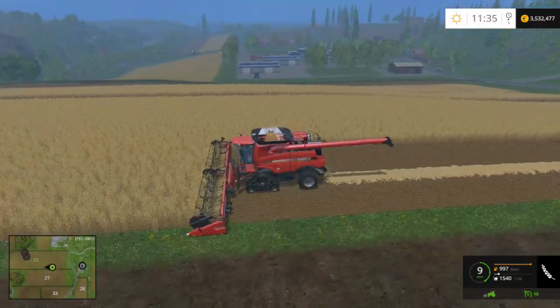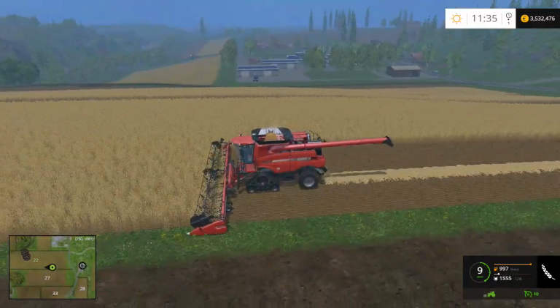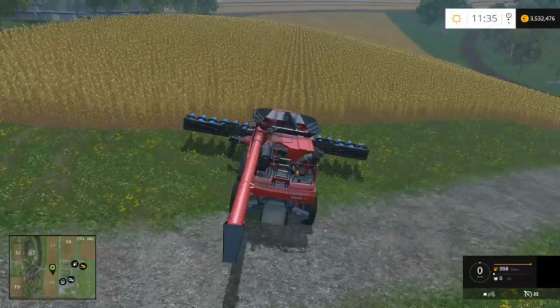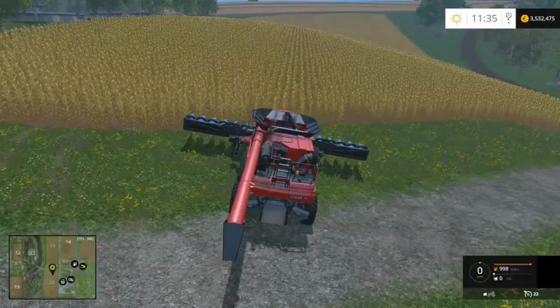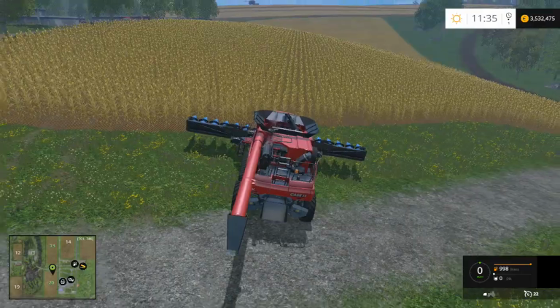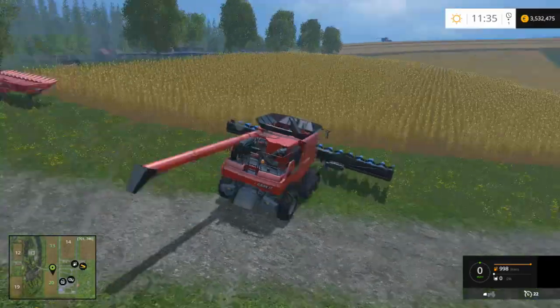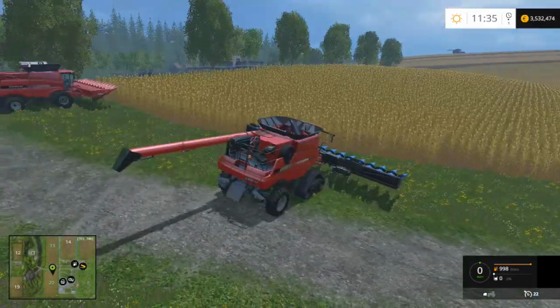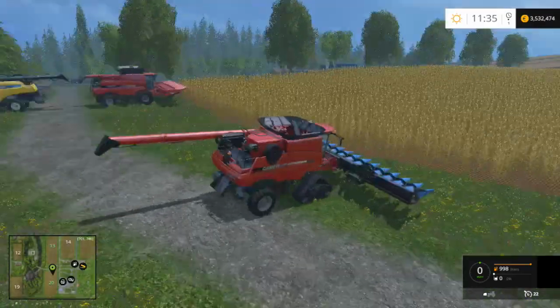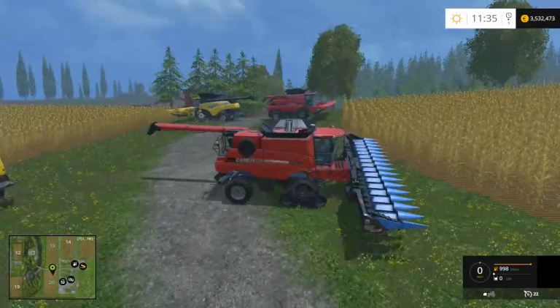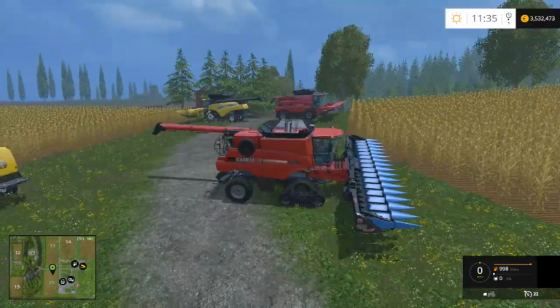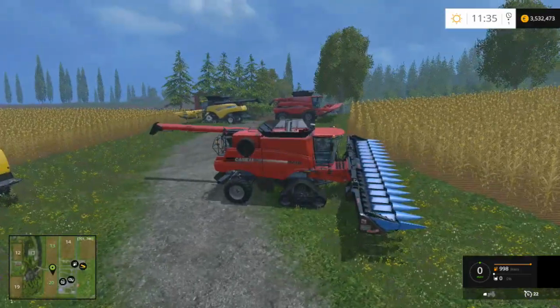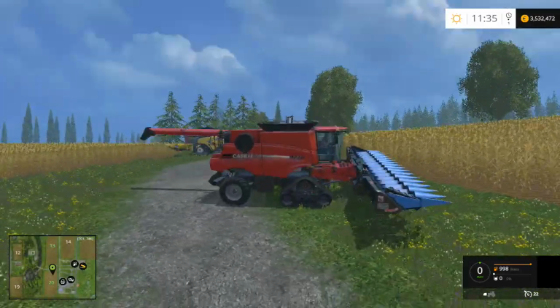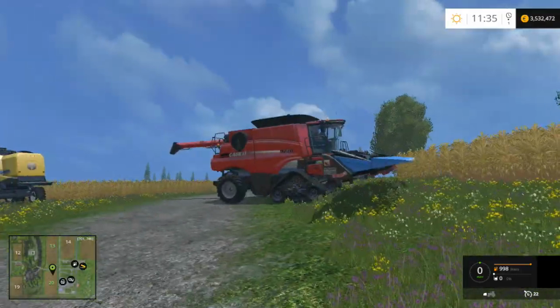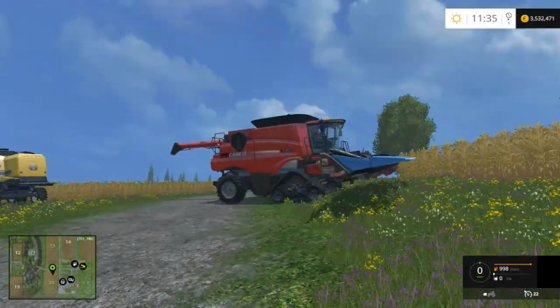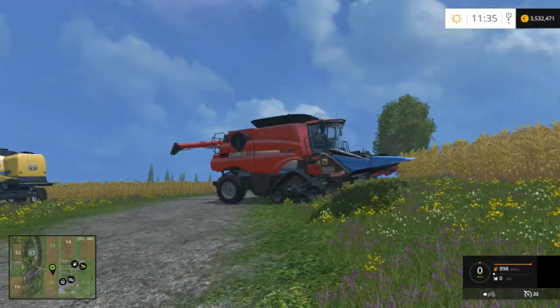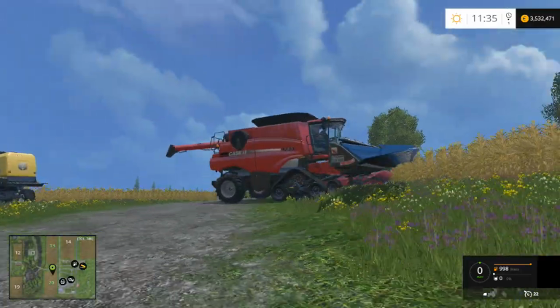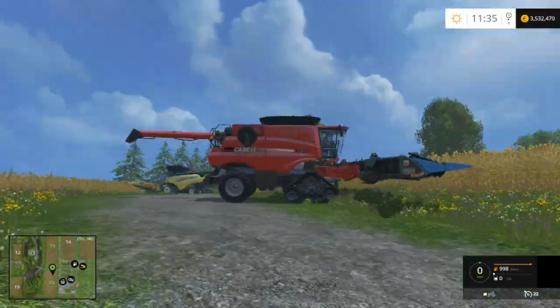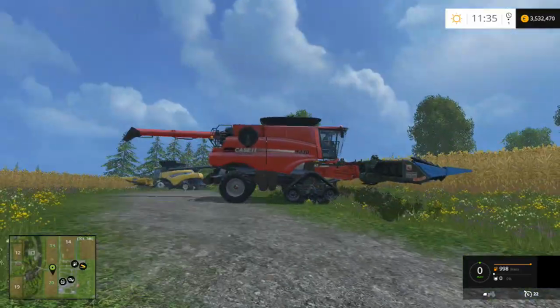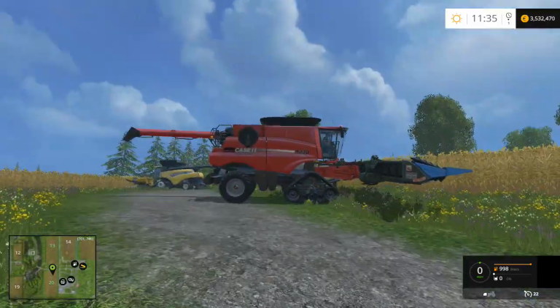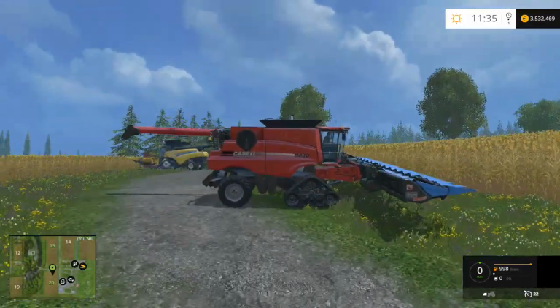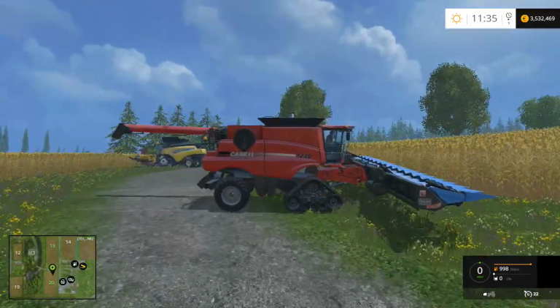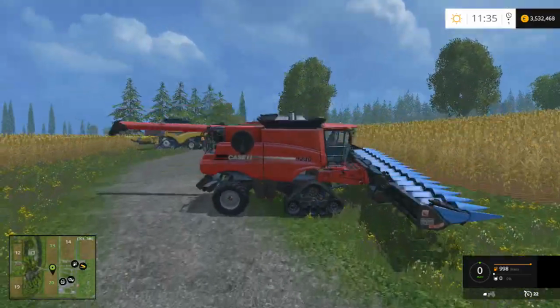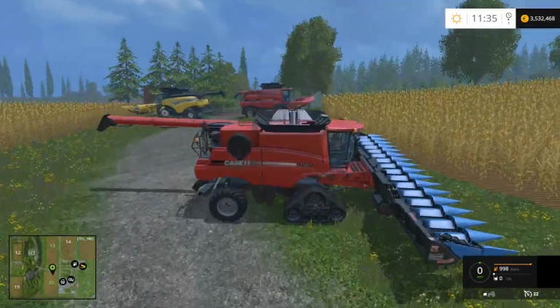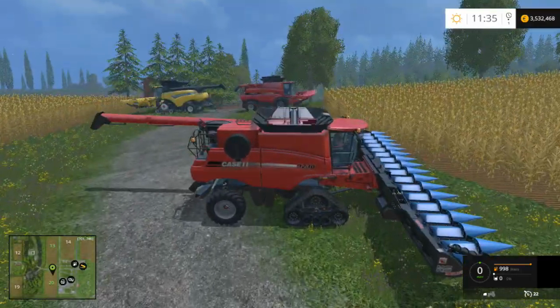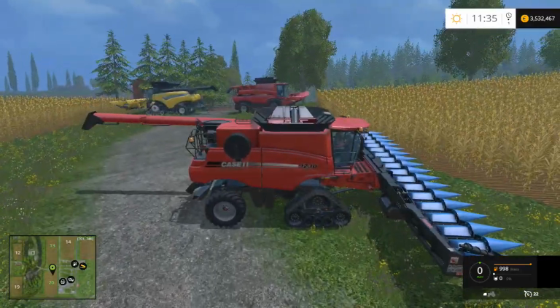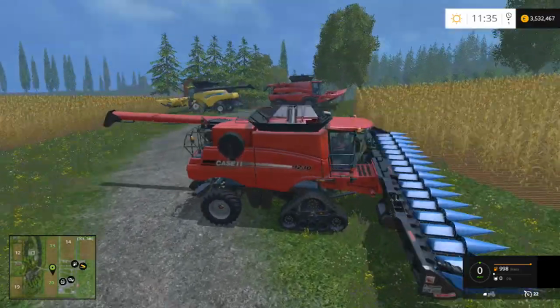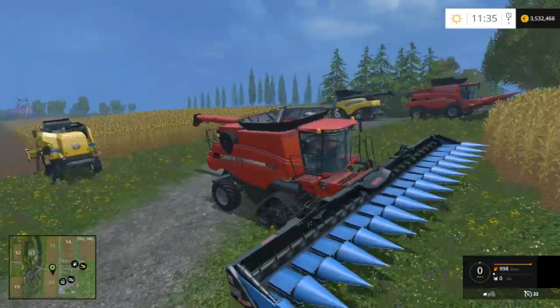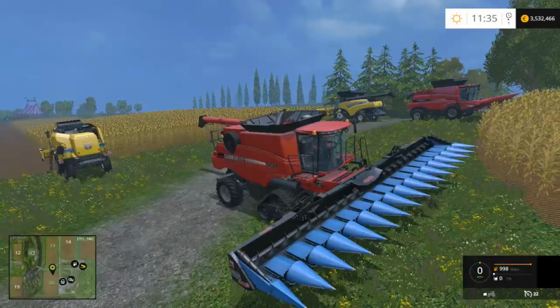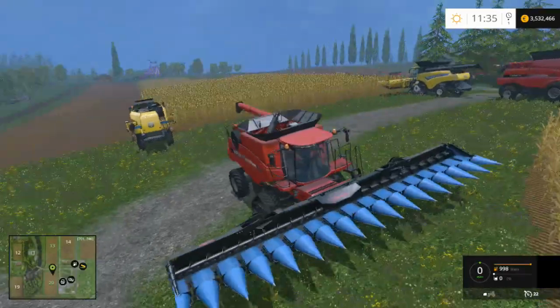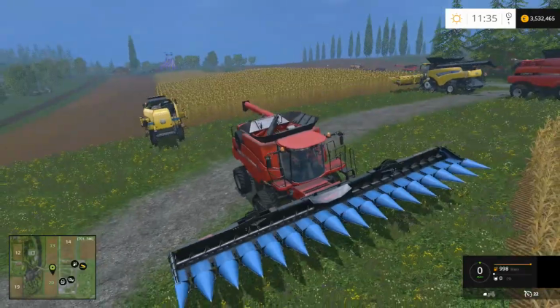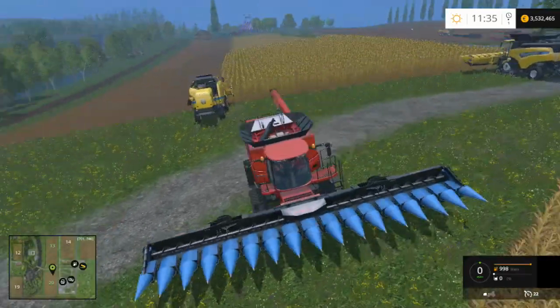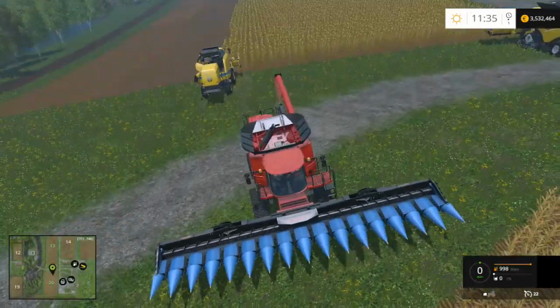Now let's switch to corn. The 9230 with the Cappello — the biggest corn head, with baby blue.